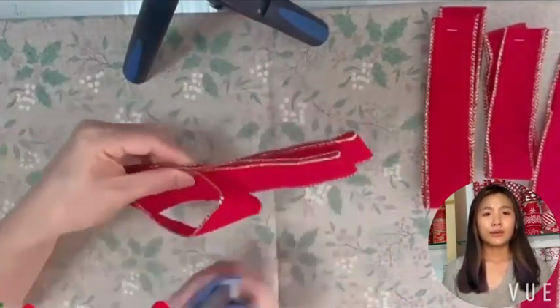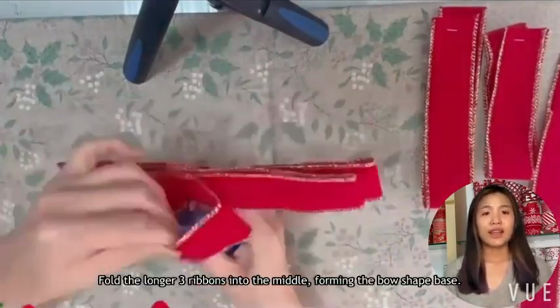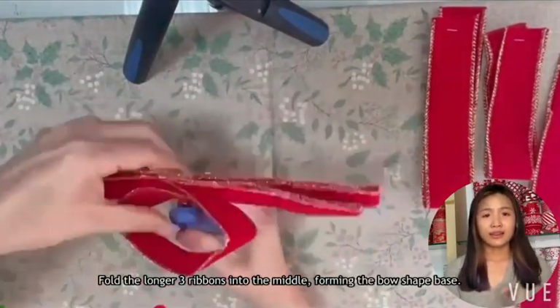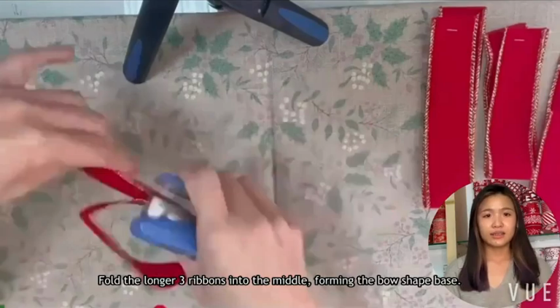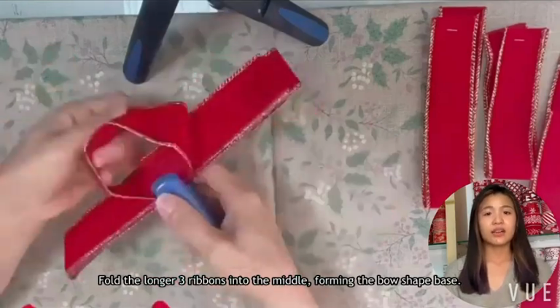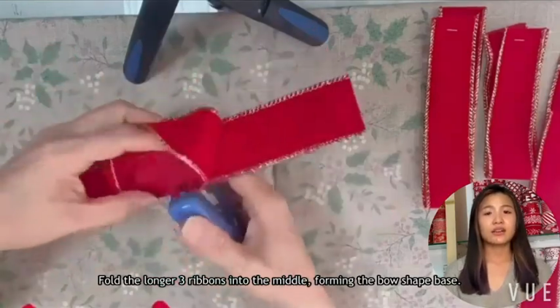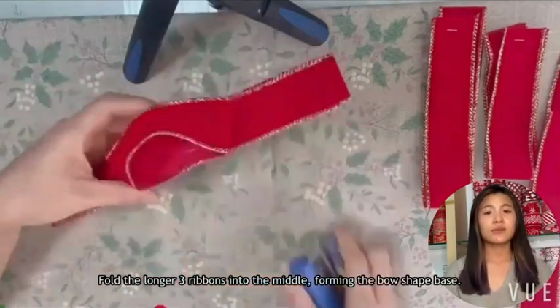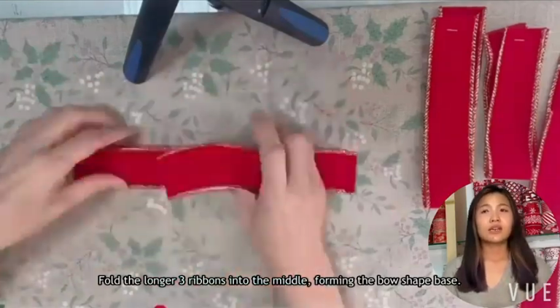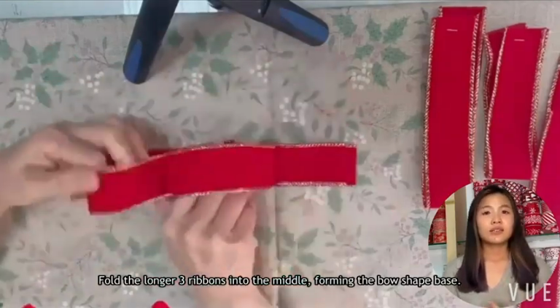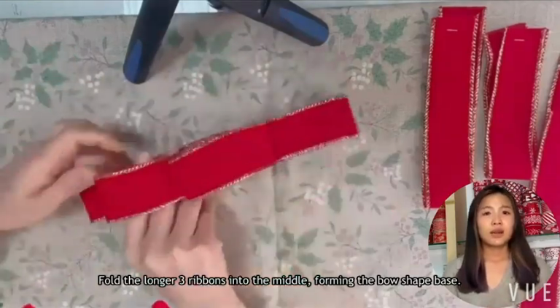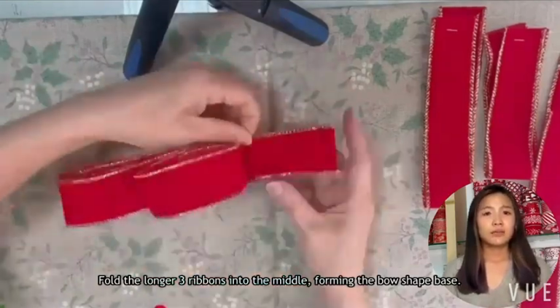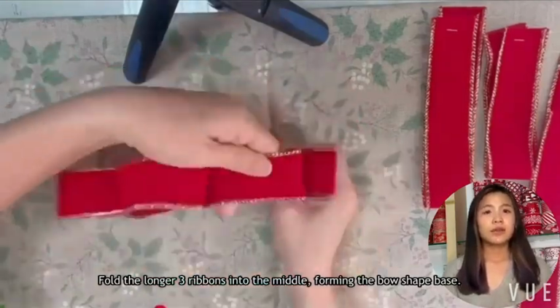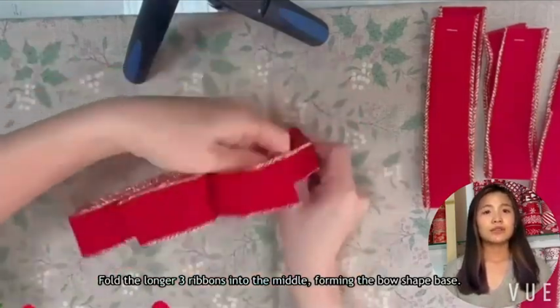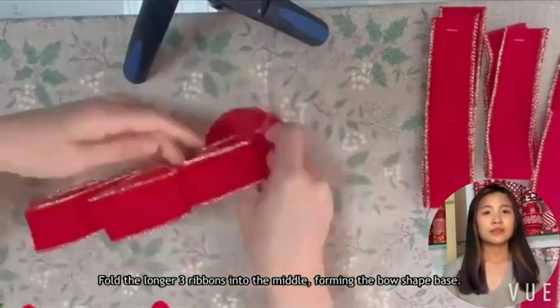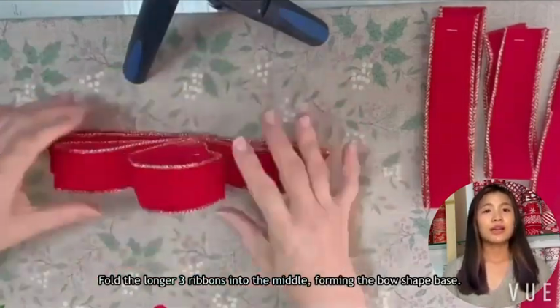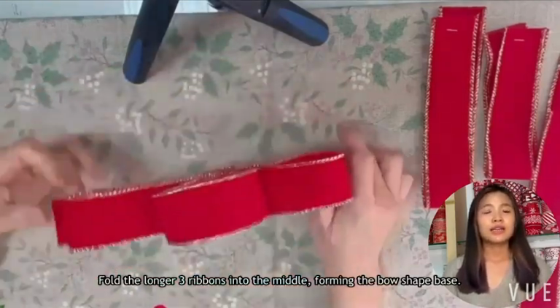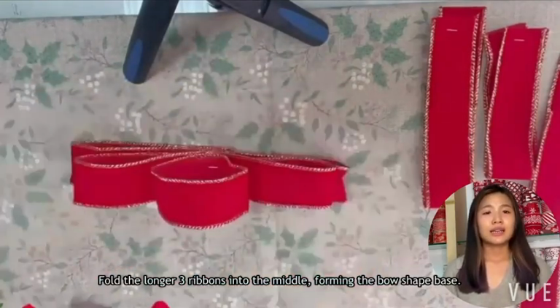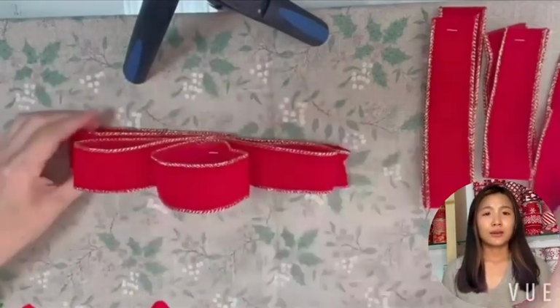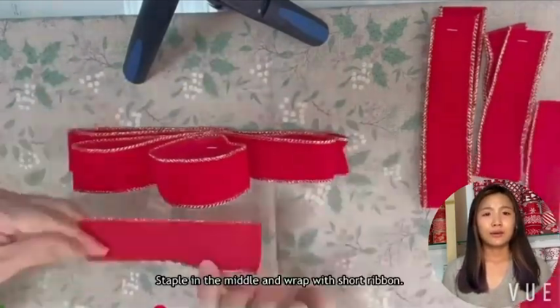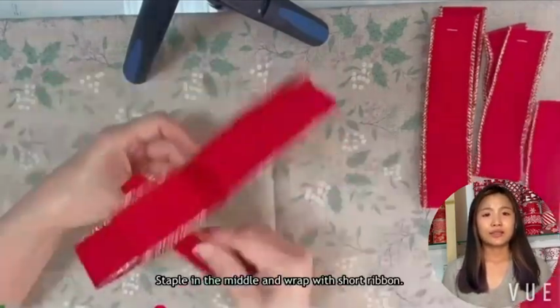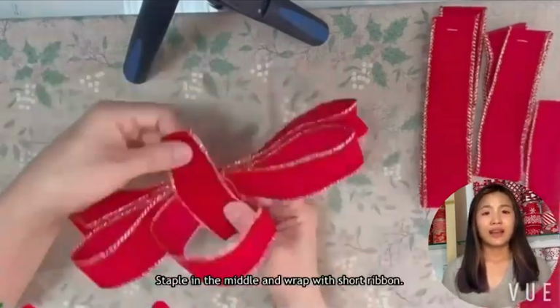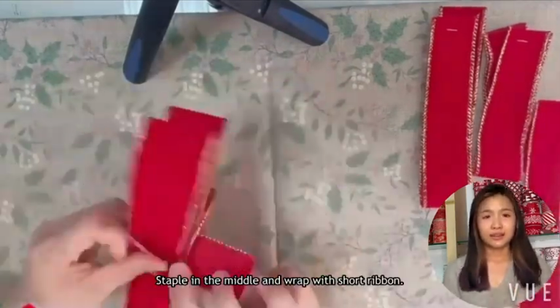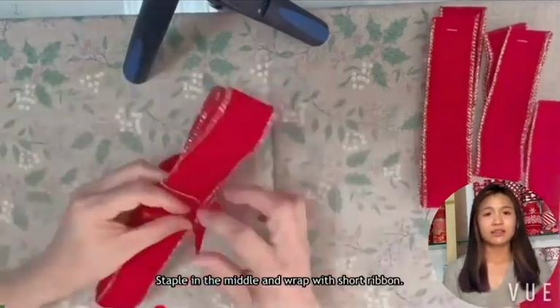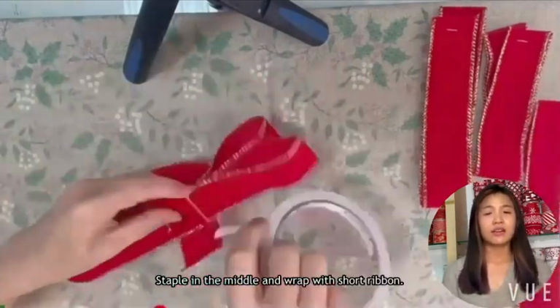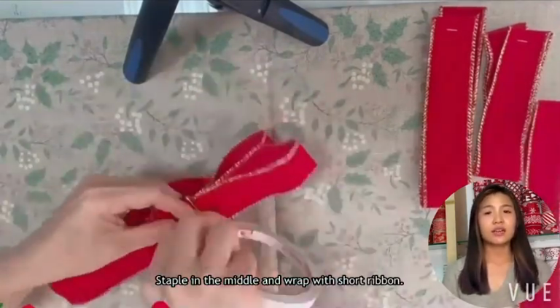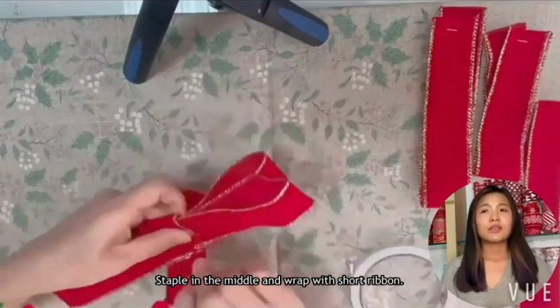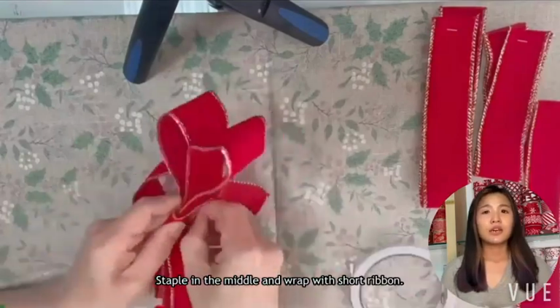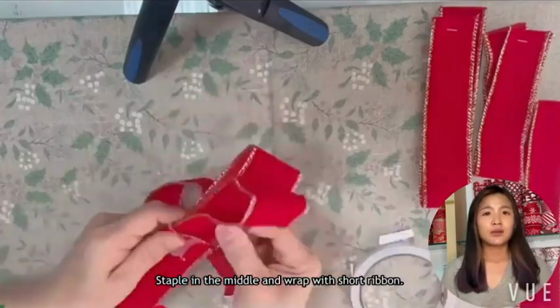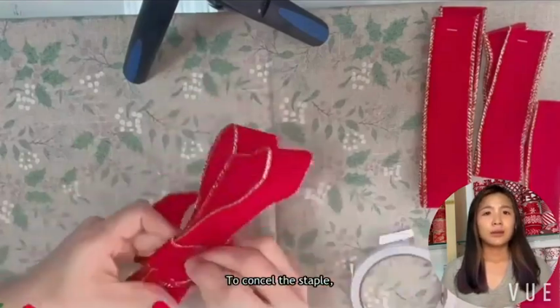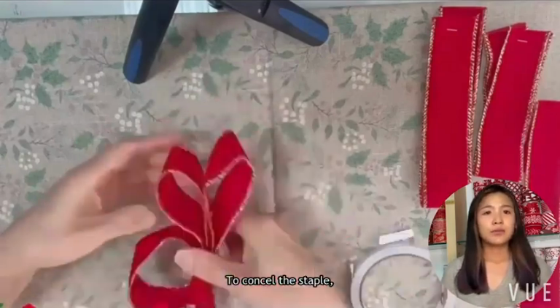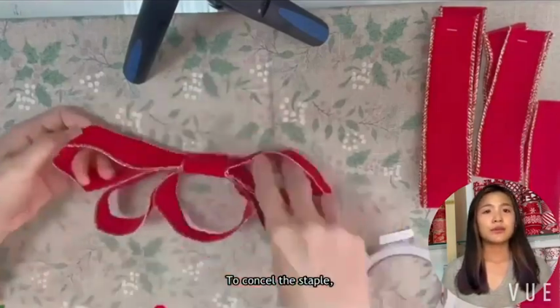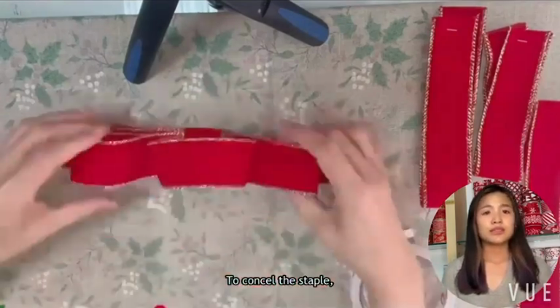Fold the longest 3 ribbons into the middle, forming the bowl's base. Staple in the middle and wrap with your ribbon to conceal the staple.